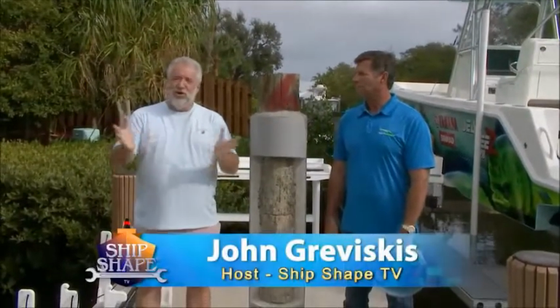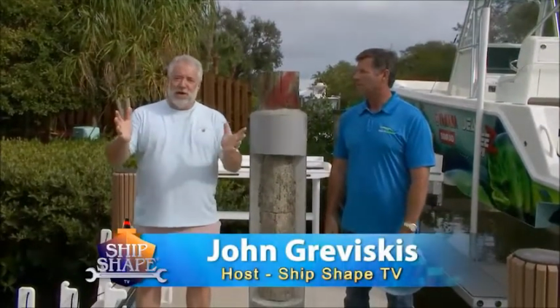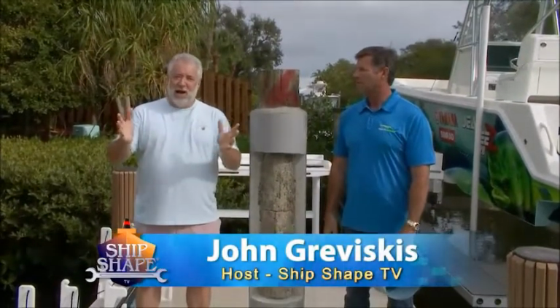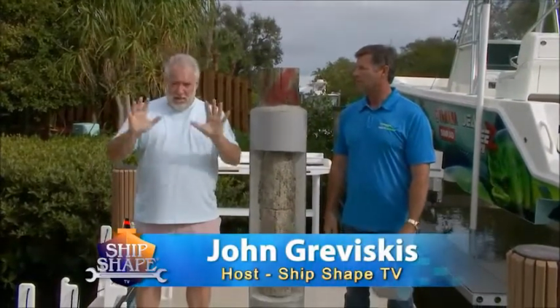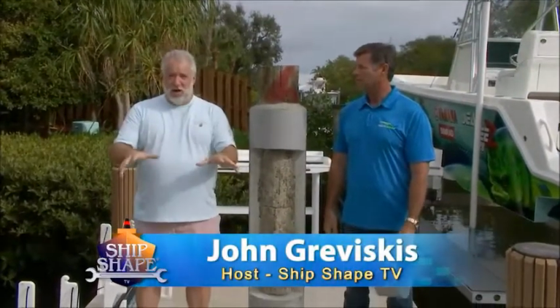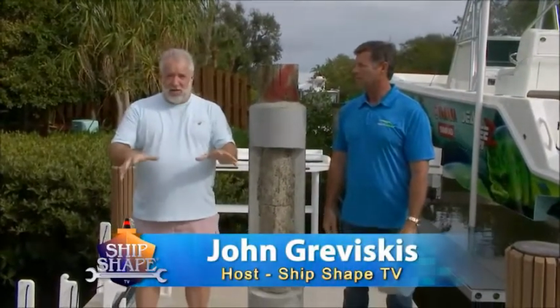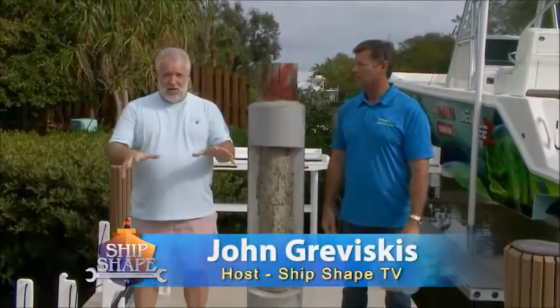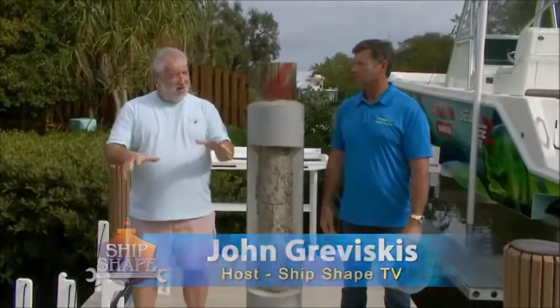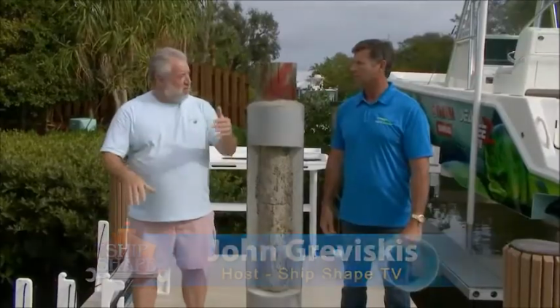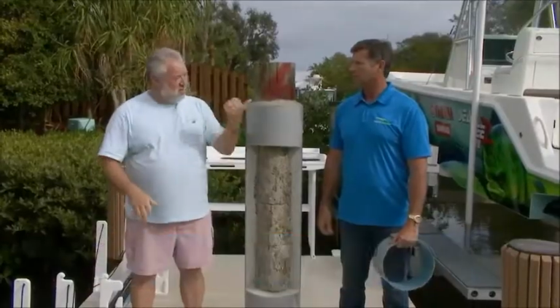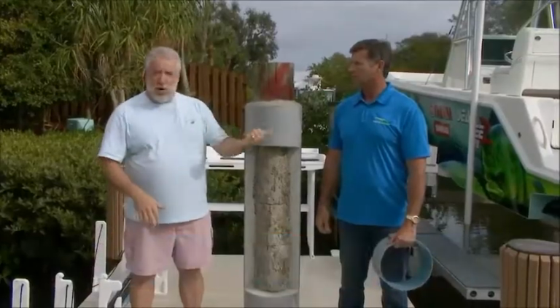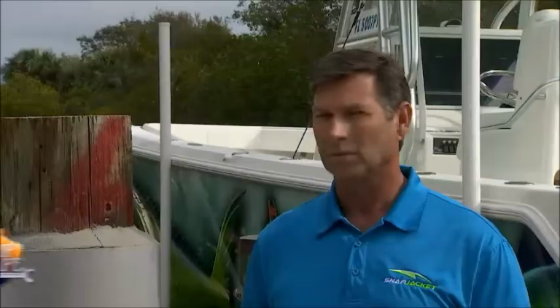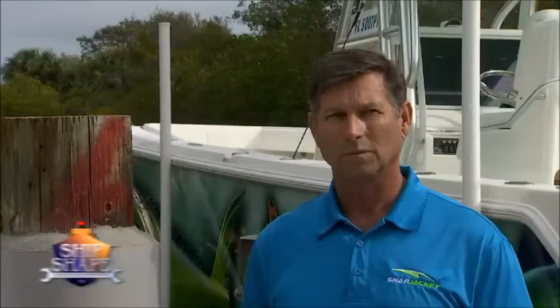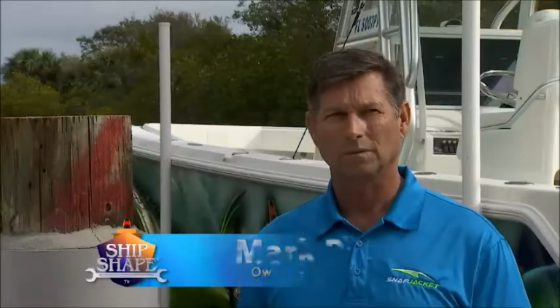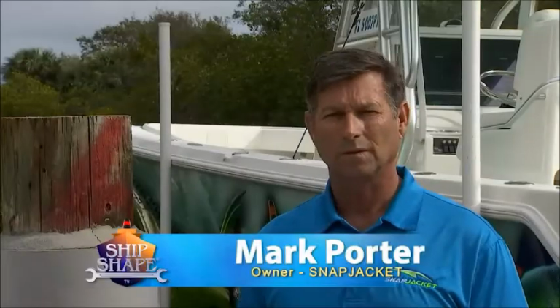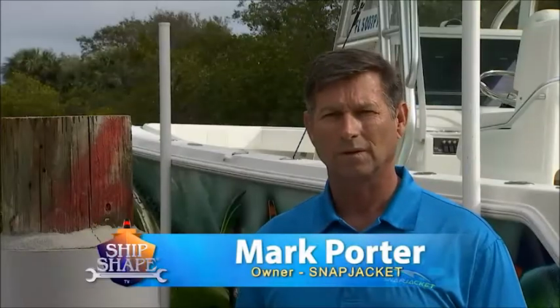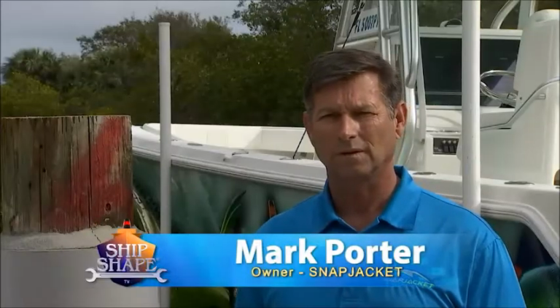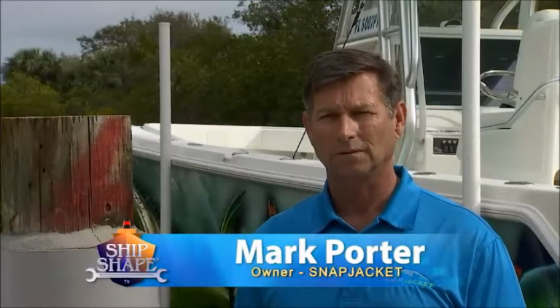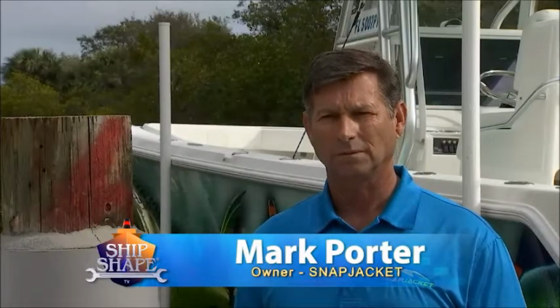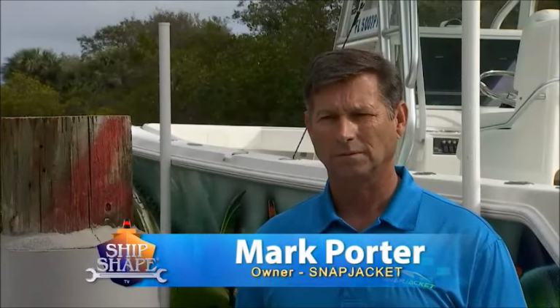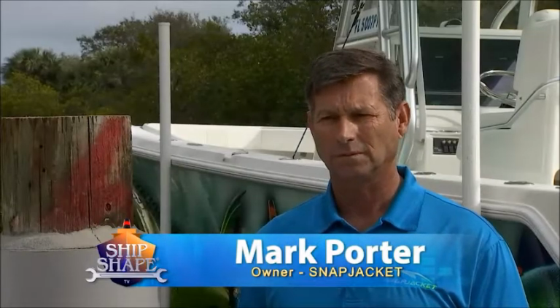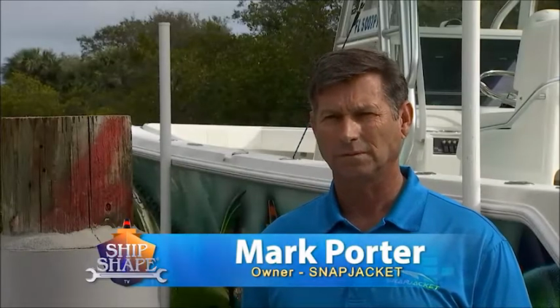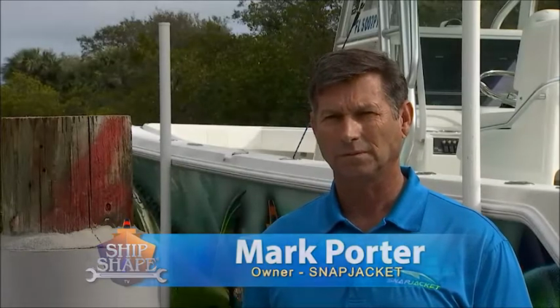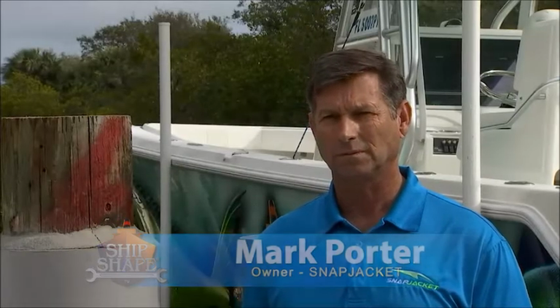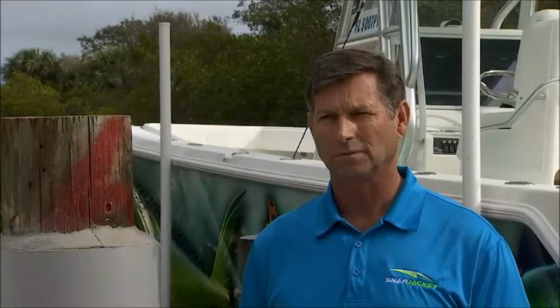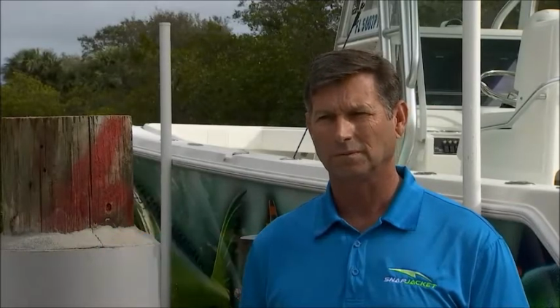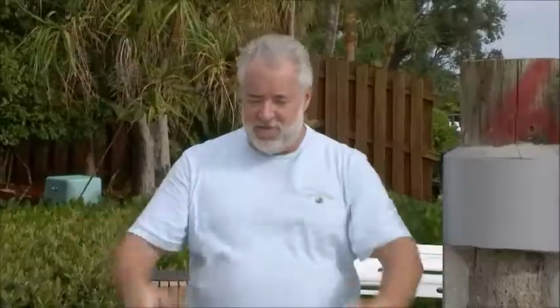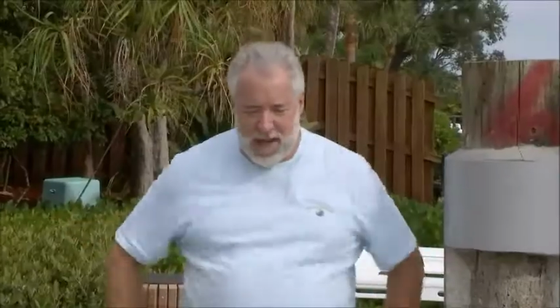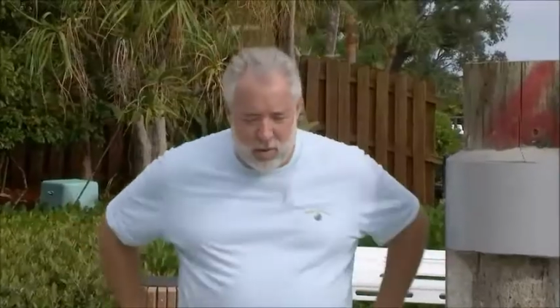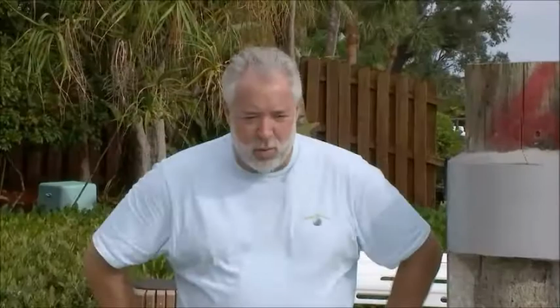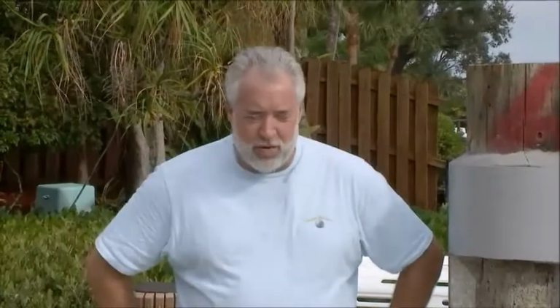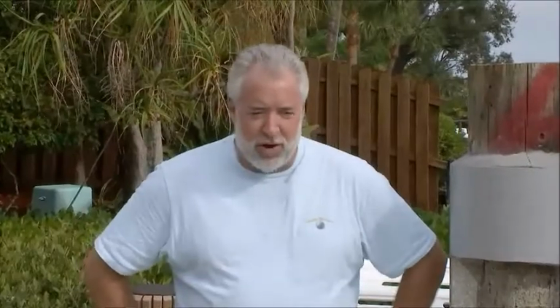Good deal, you made it. I'm John Graviscus. This is Mark Horder from Snap Jacket, and it's great to have you guys back around the waterfront.